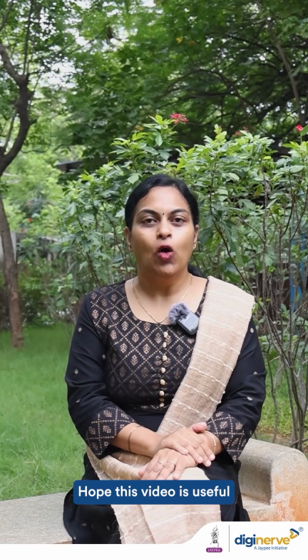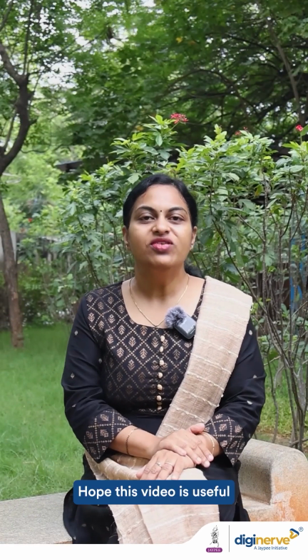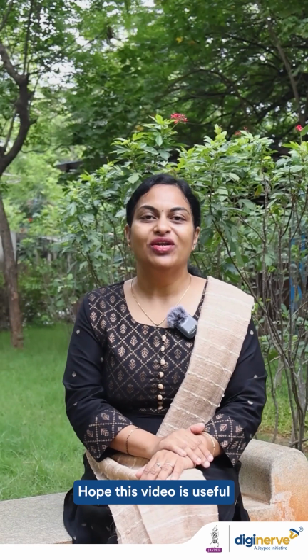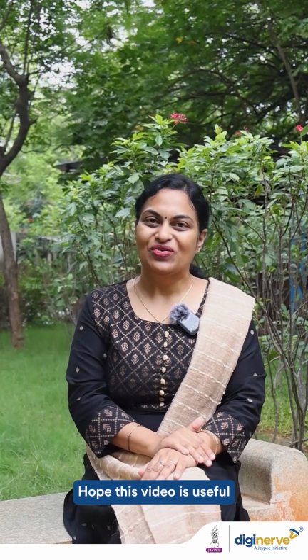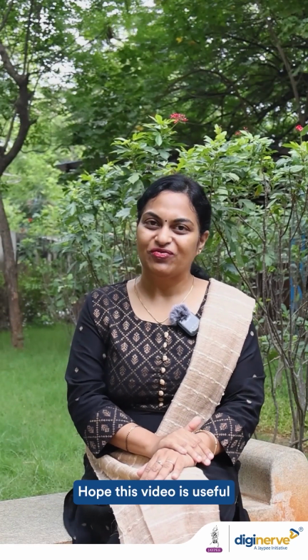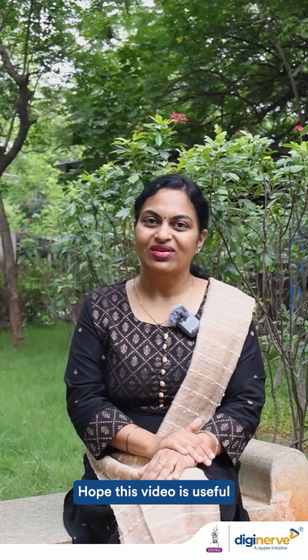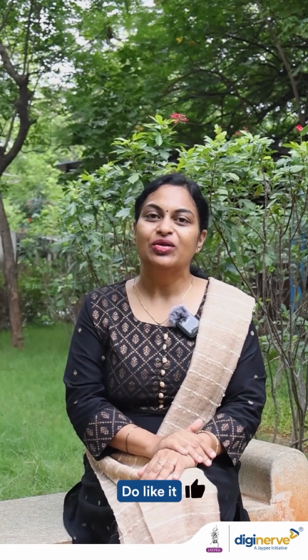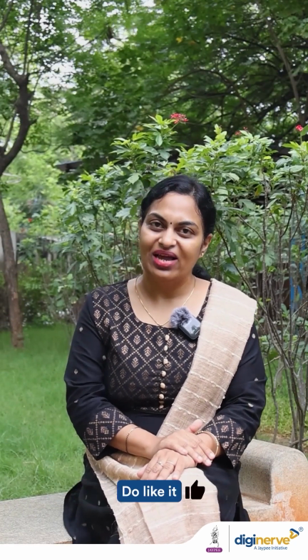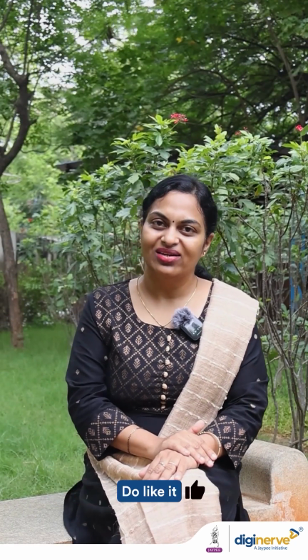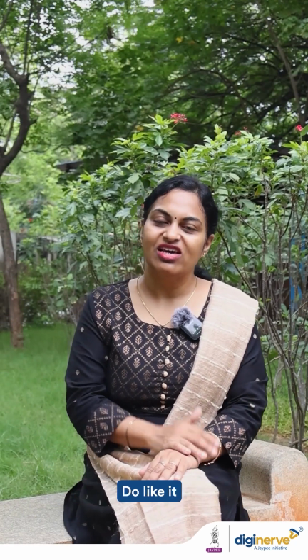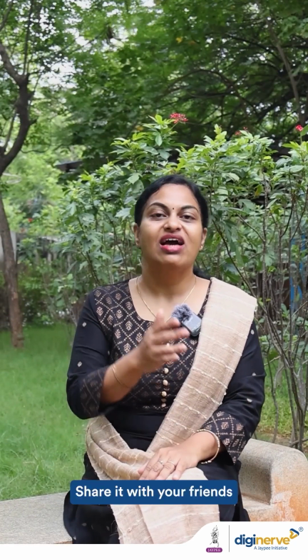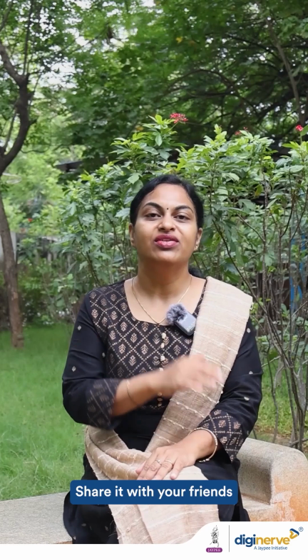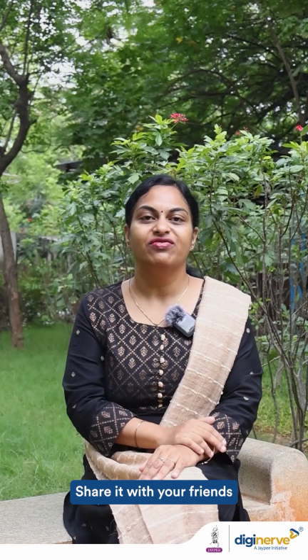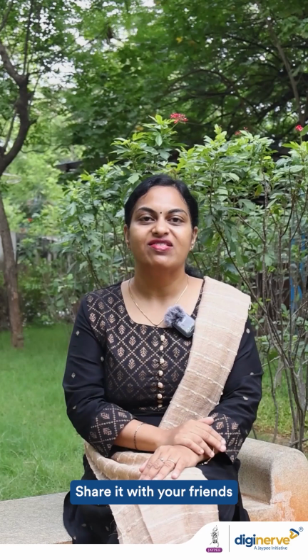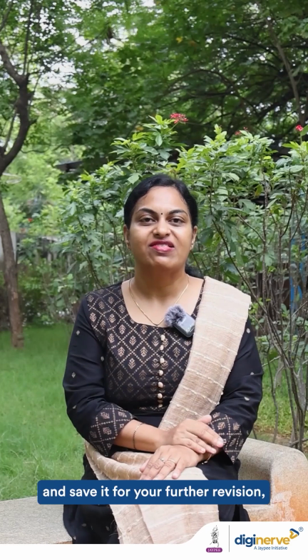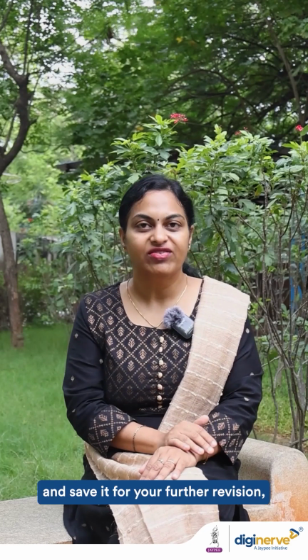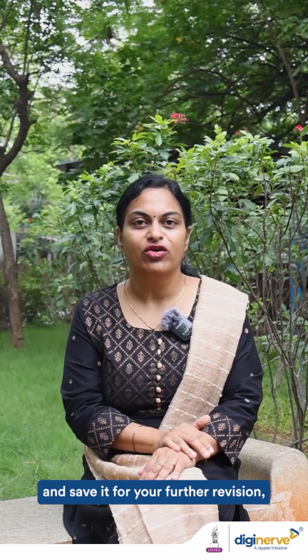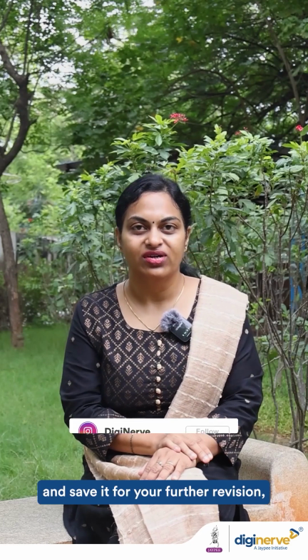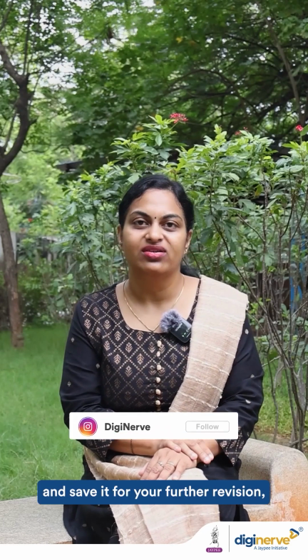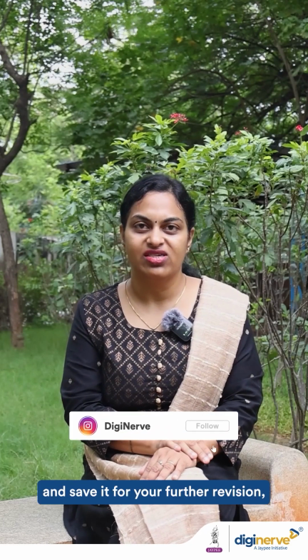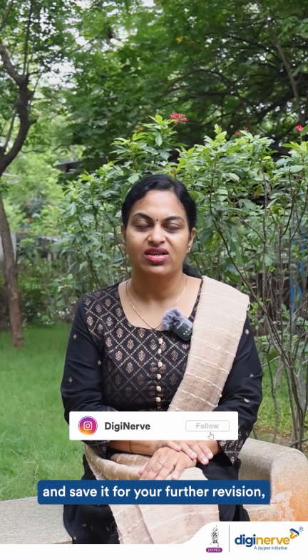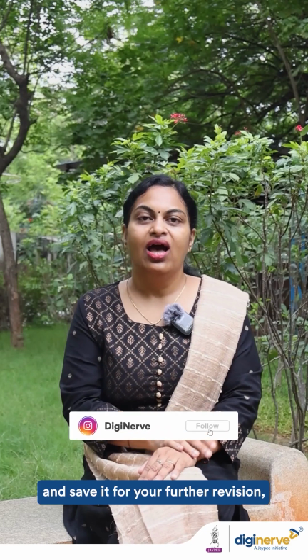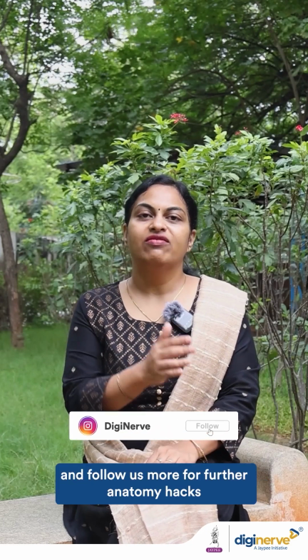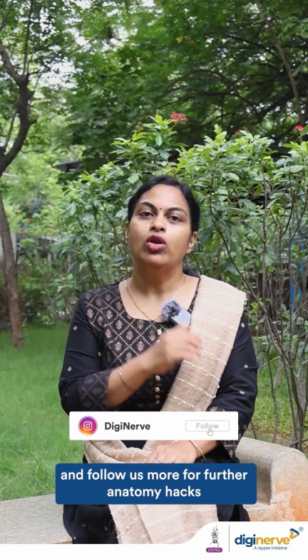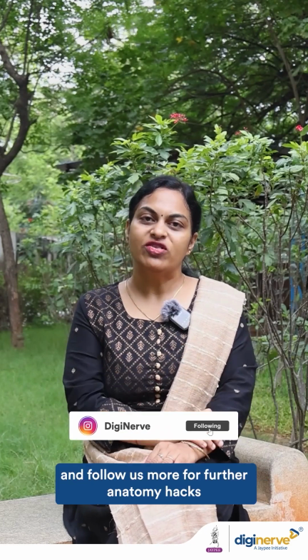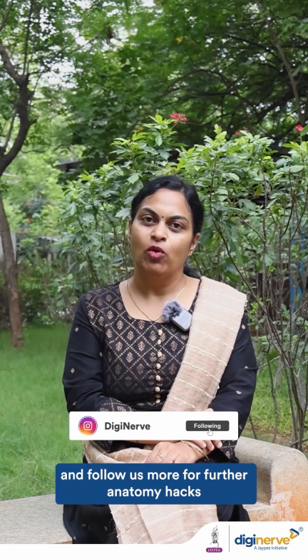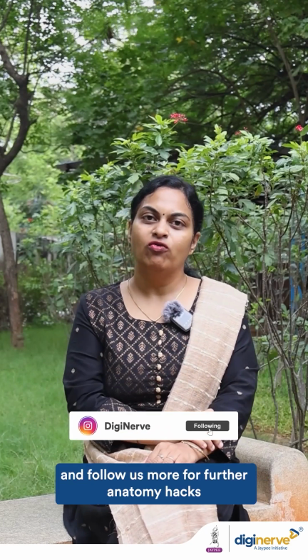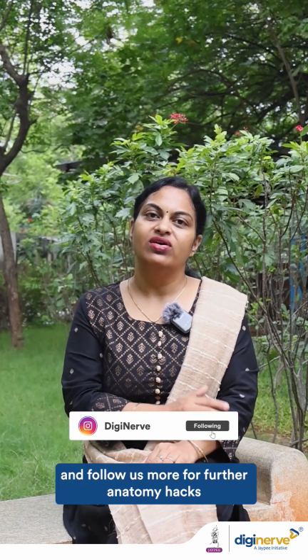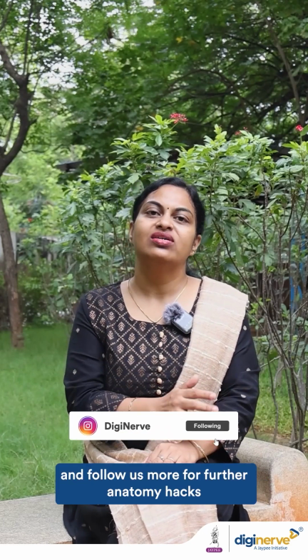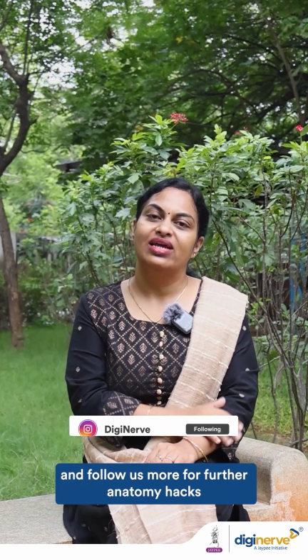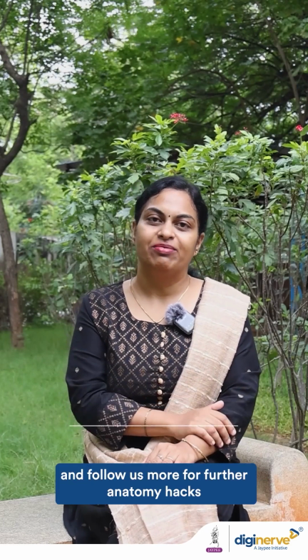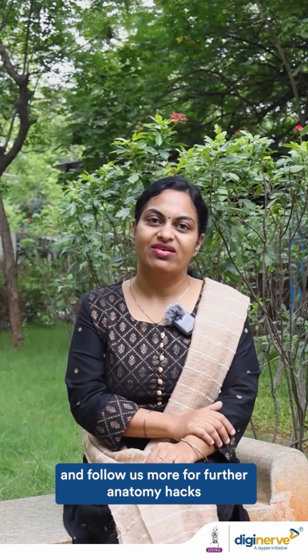Hope this video is useful. Do like it, share it with your friends, and save it for further revision. Follow us for more anatomy hacks.